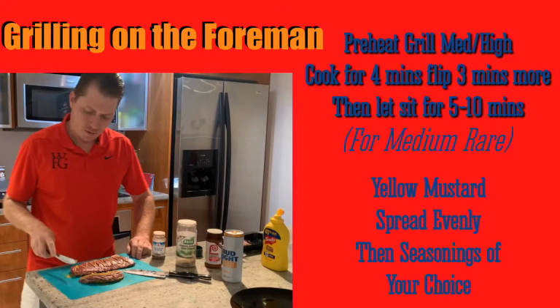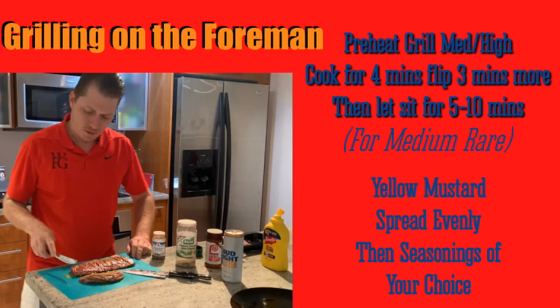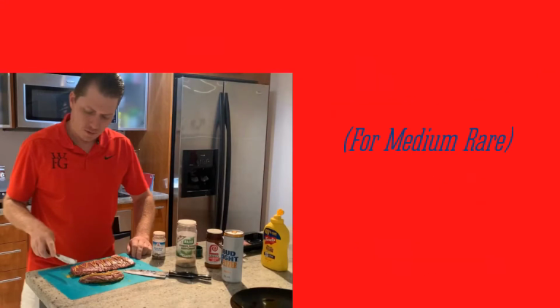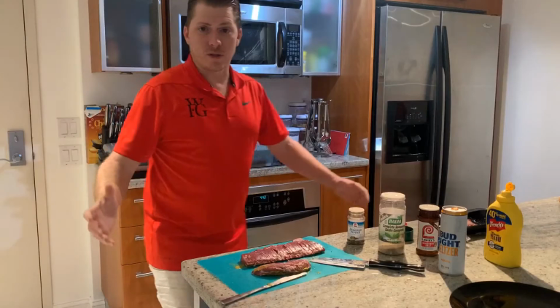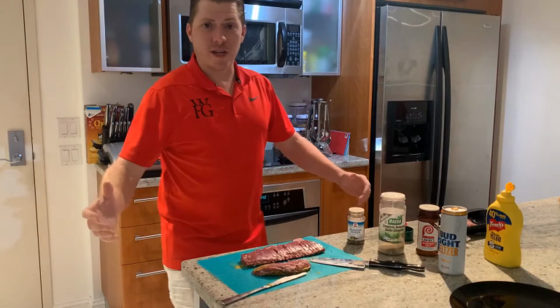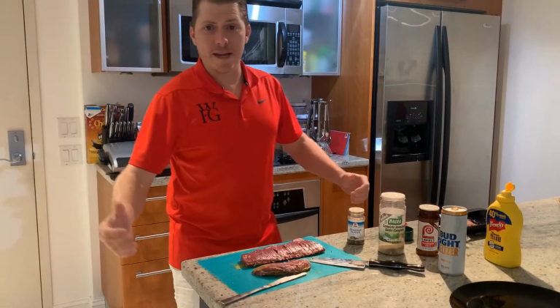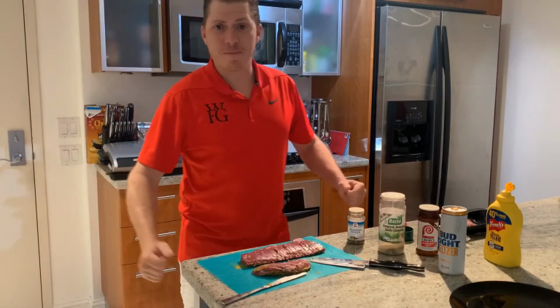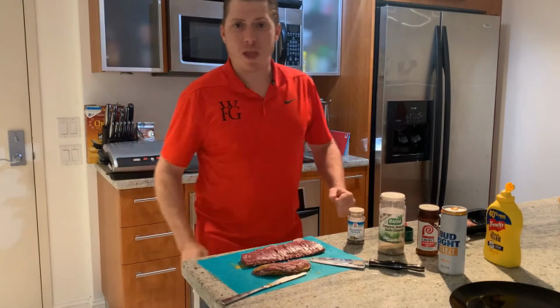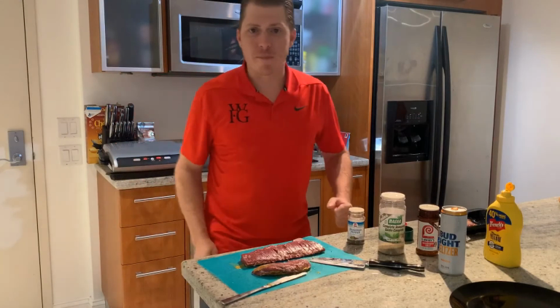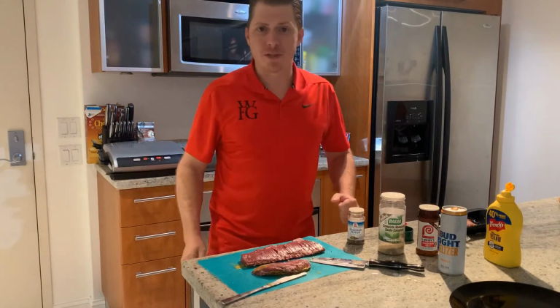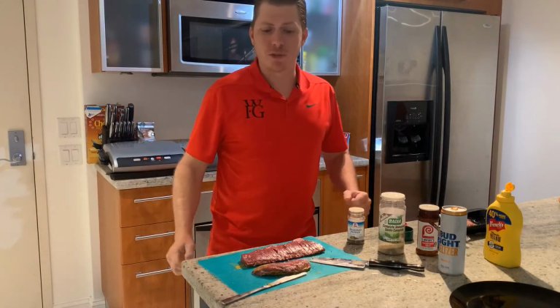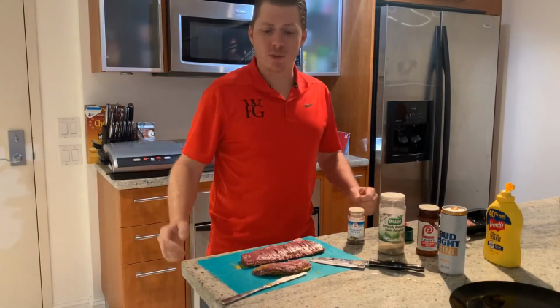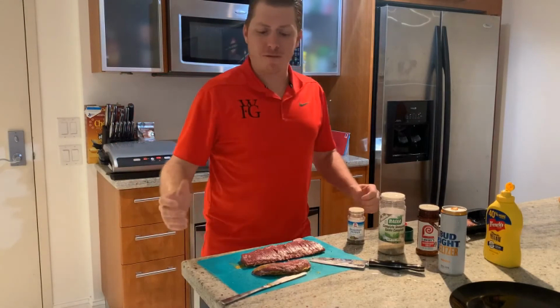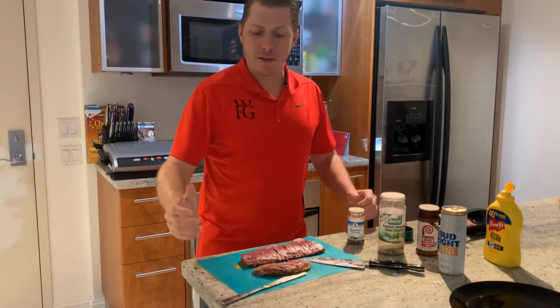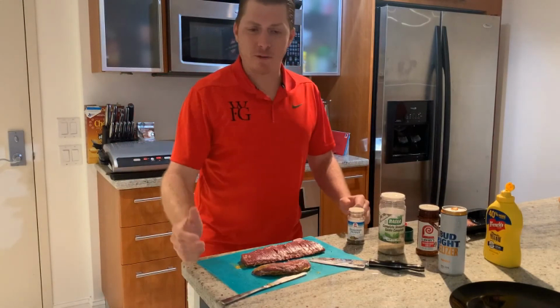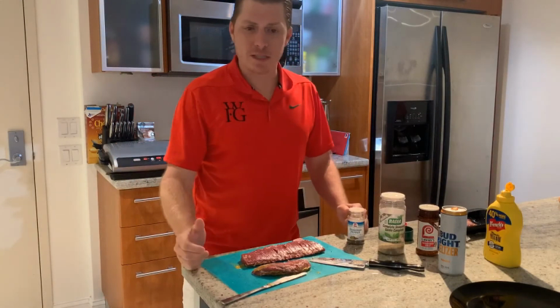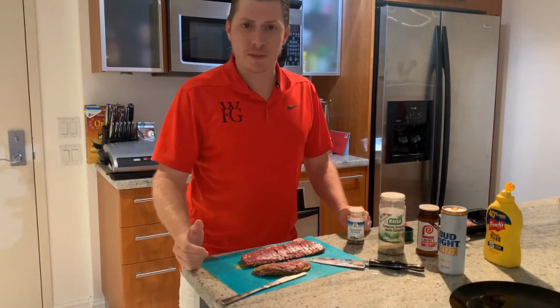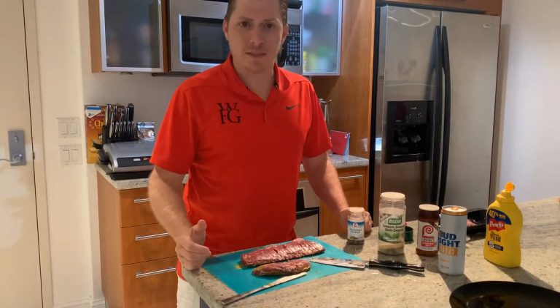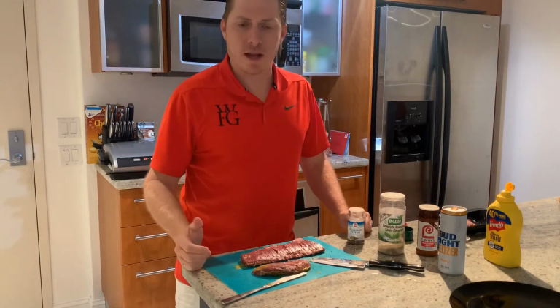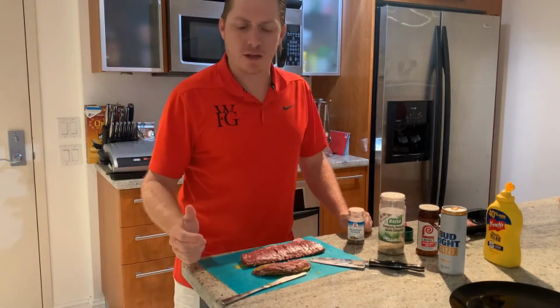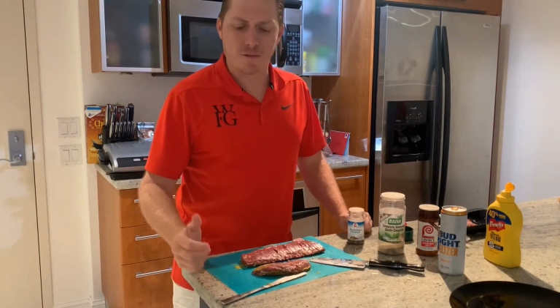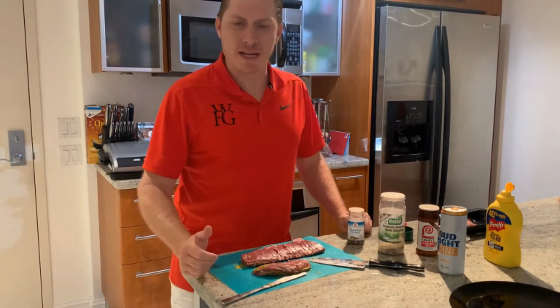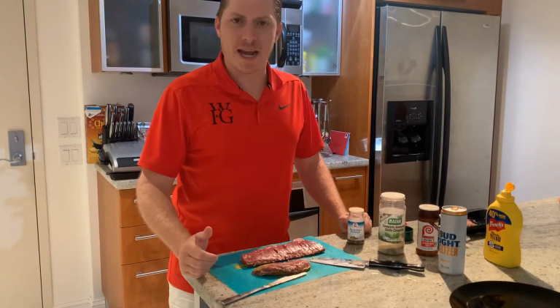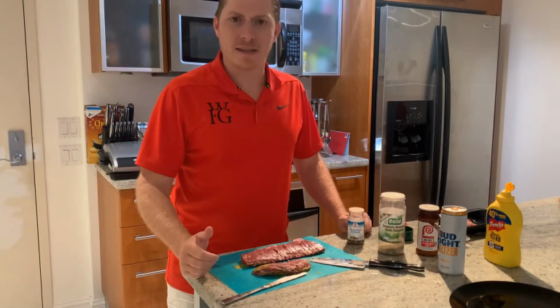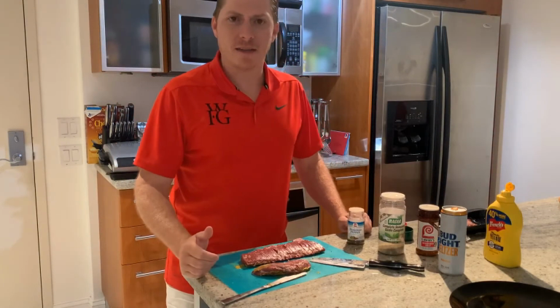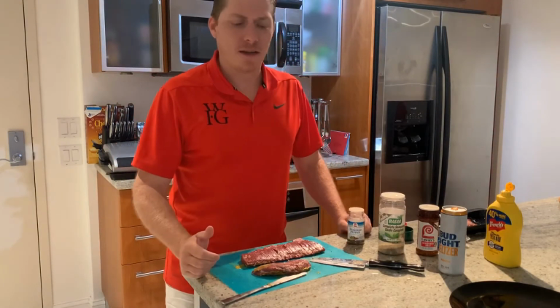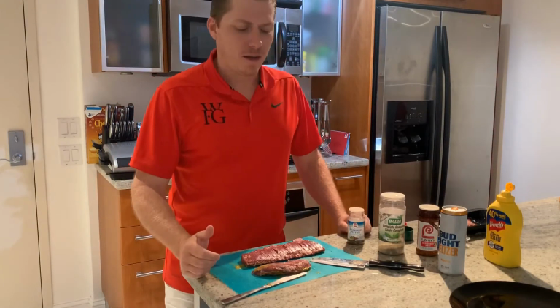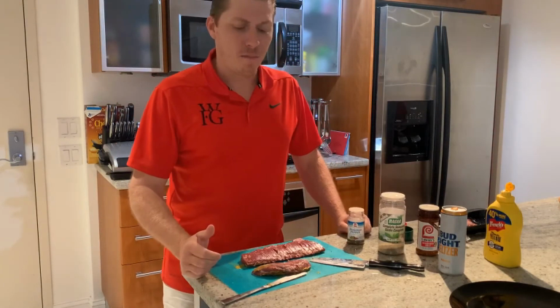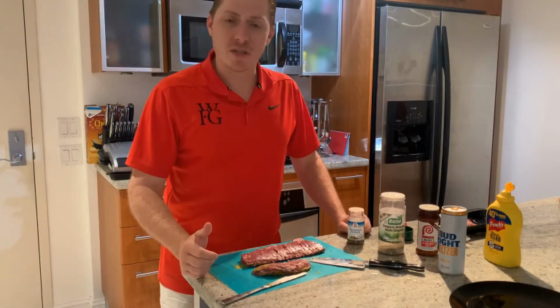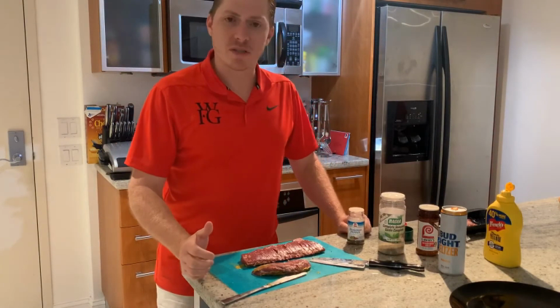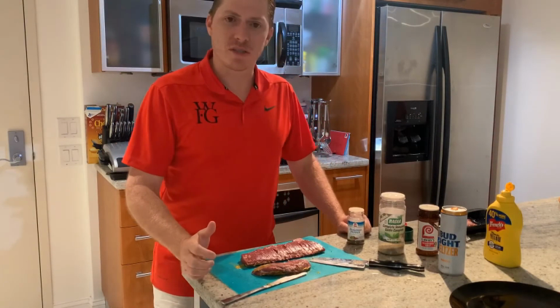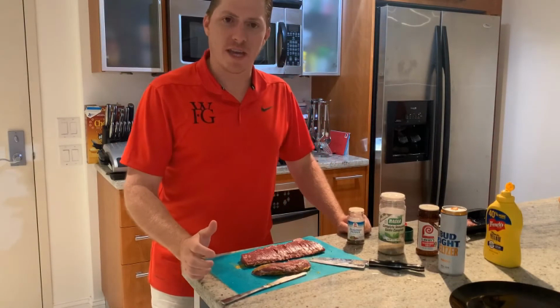So tonight I'm gonna do a family recipe I learned from my dad: mustard steak.